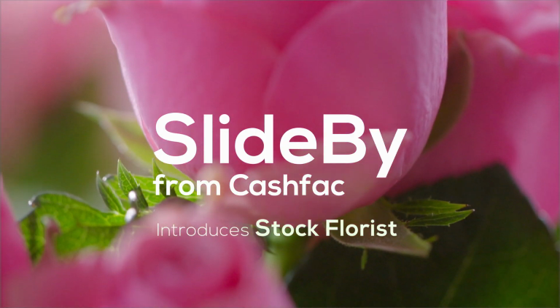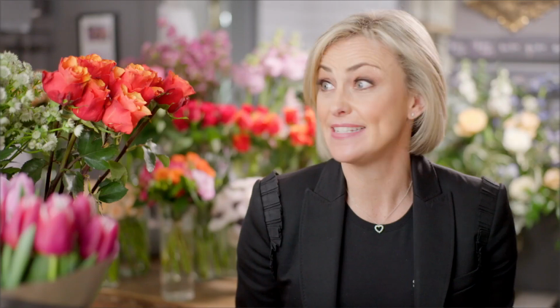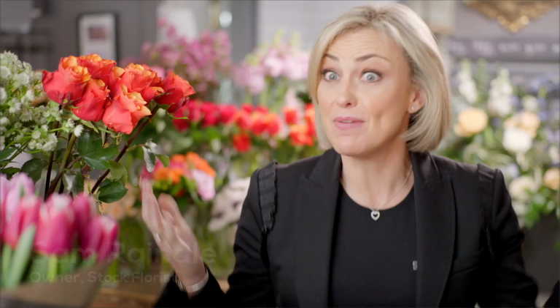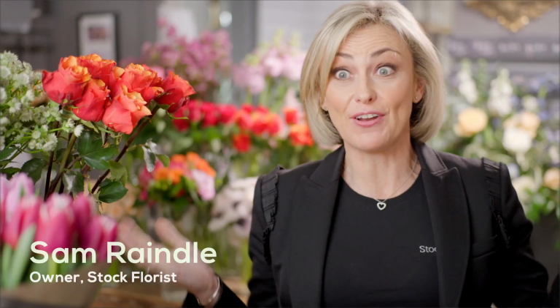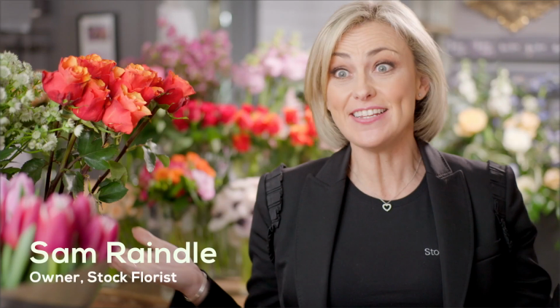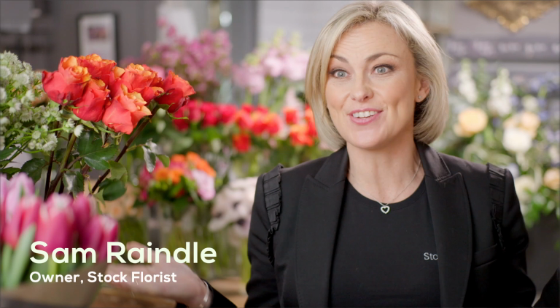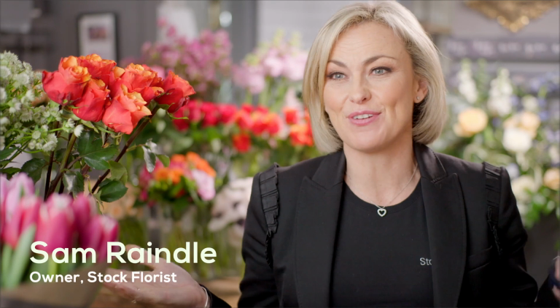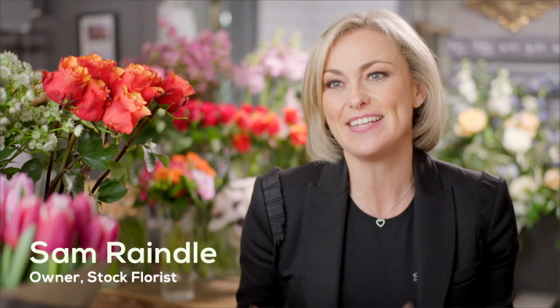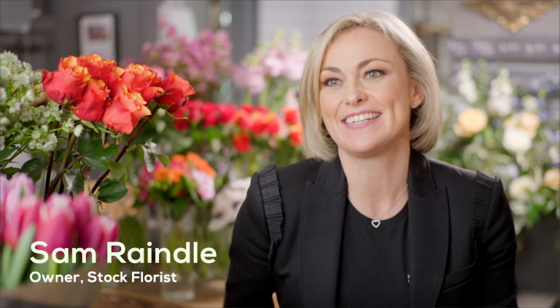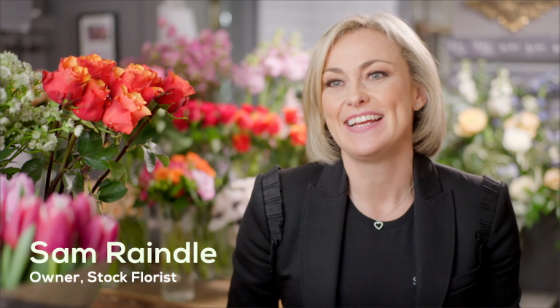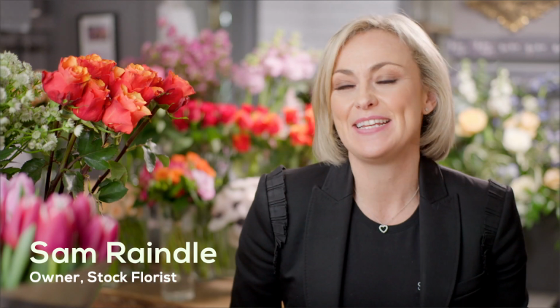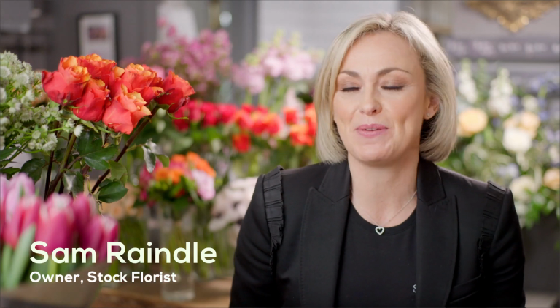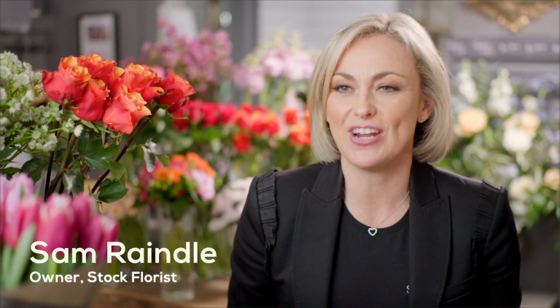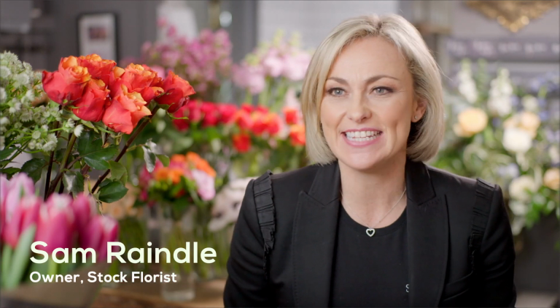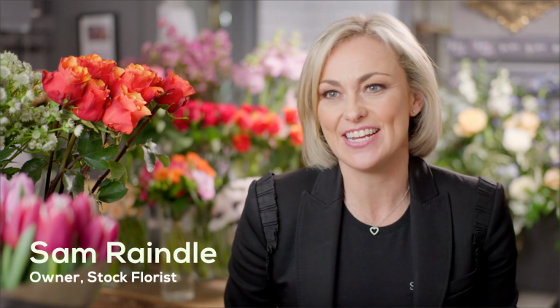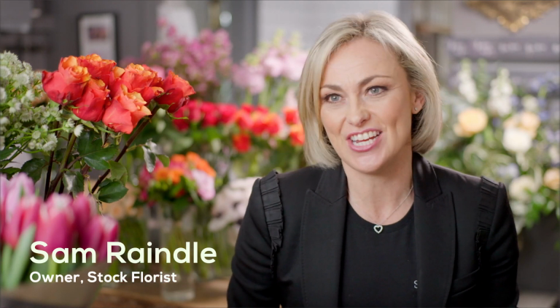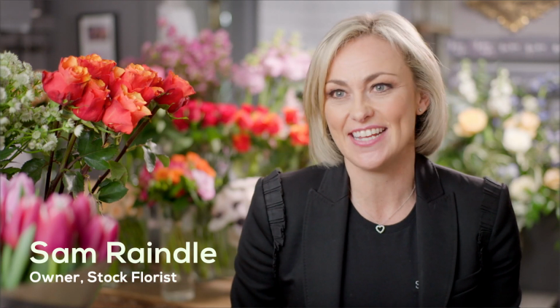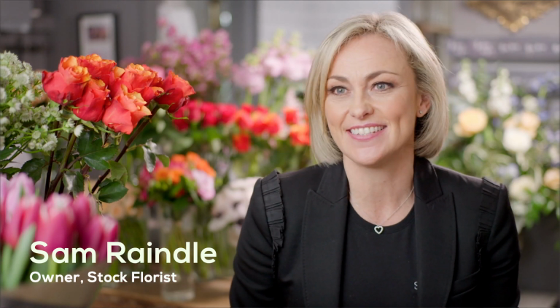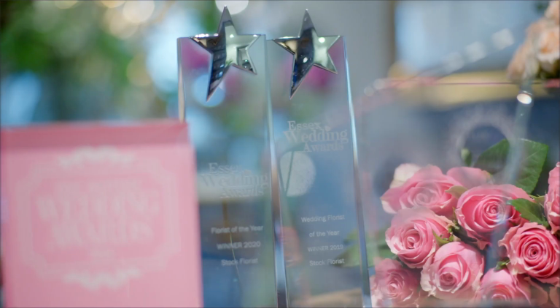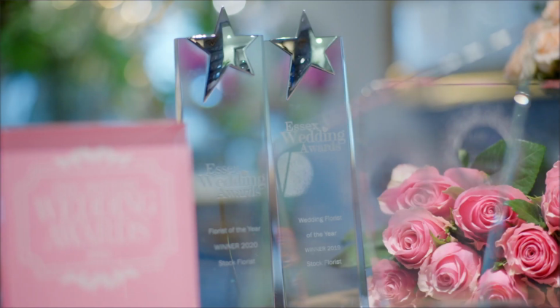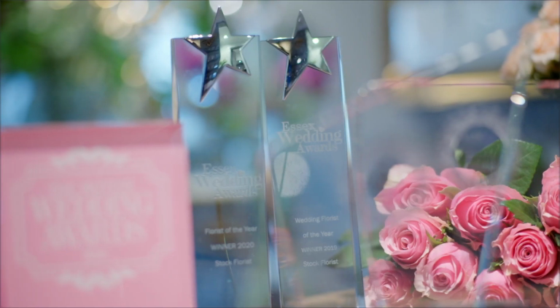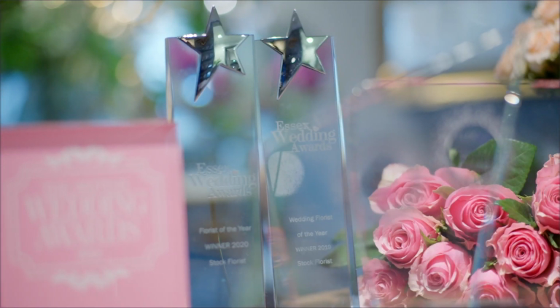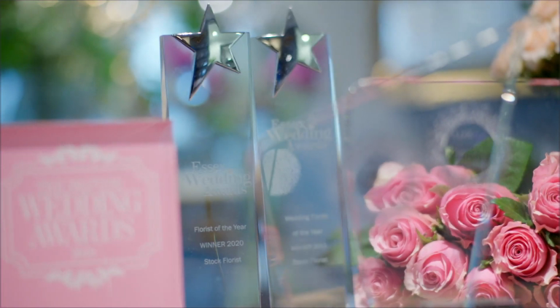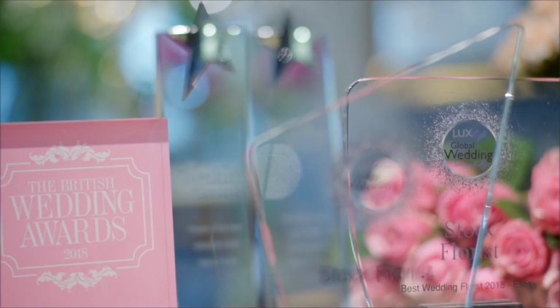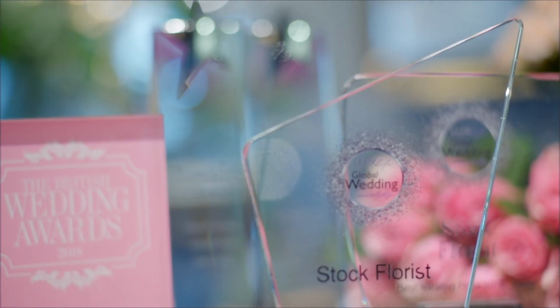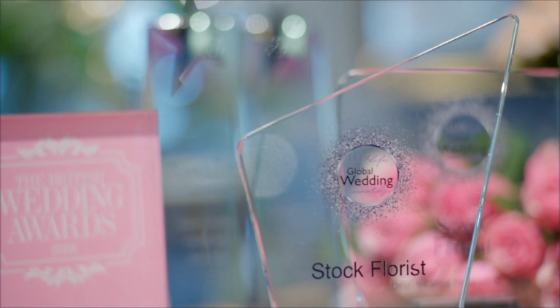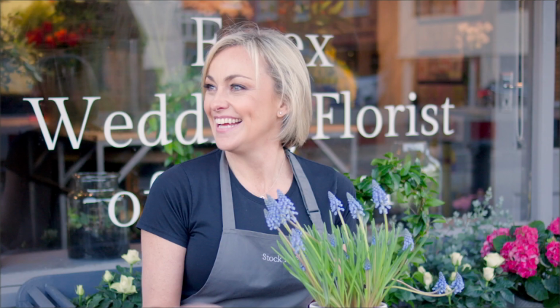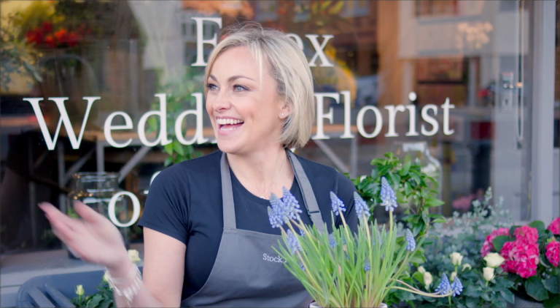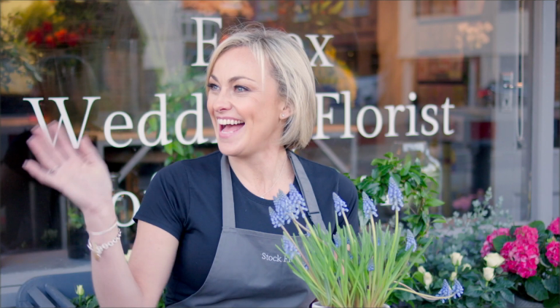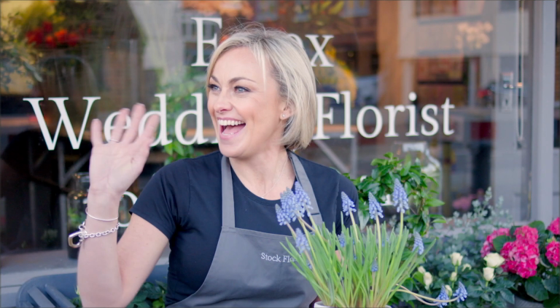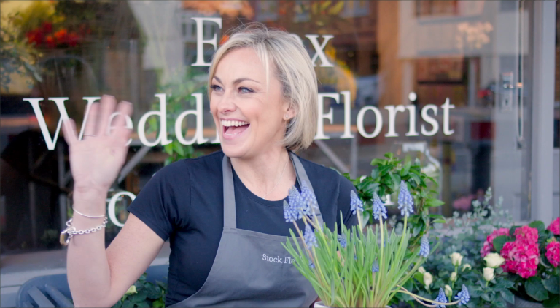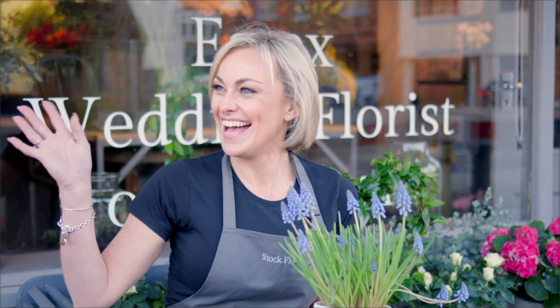This is my florist, dot florist. It's been trading six years and it's wonderful. I love it here. It's my happy place.